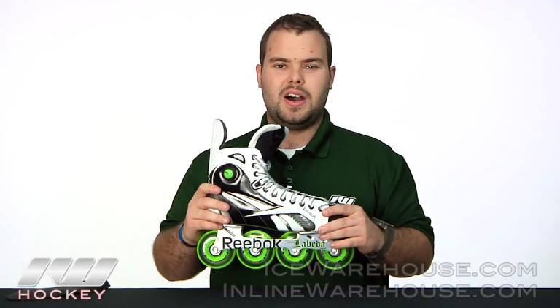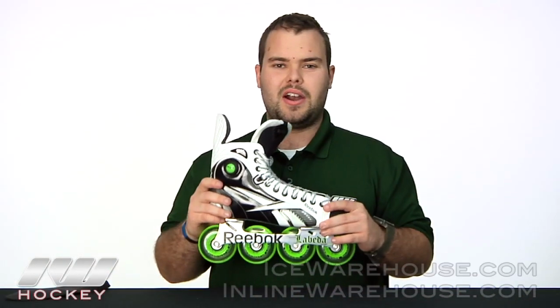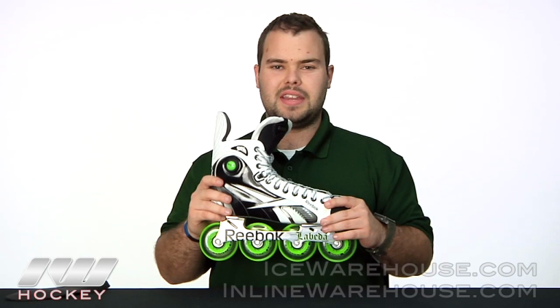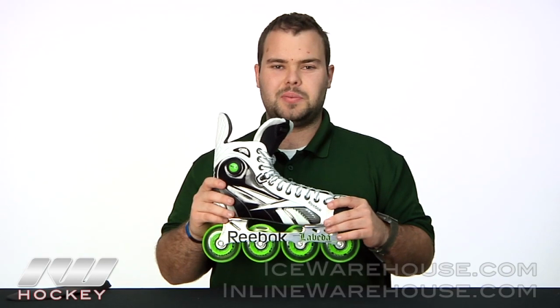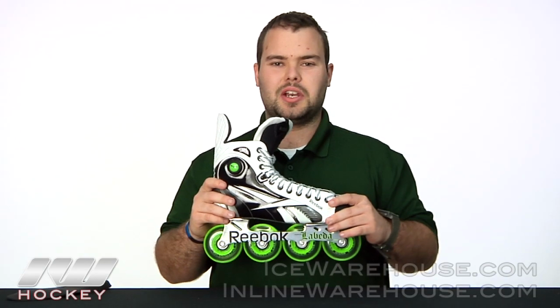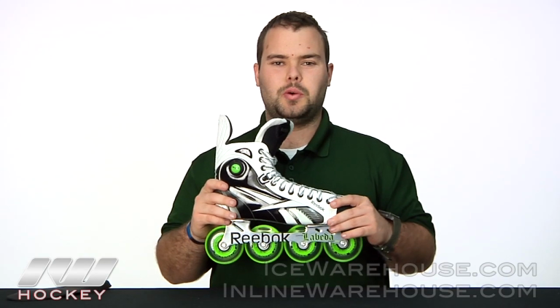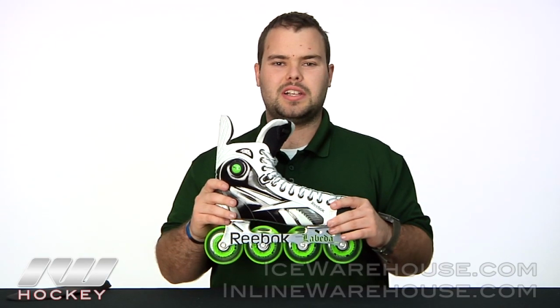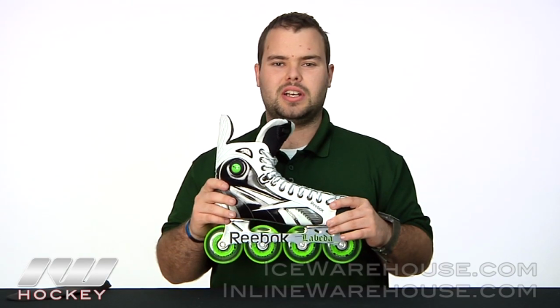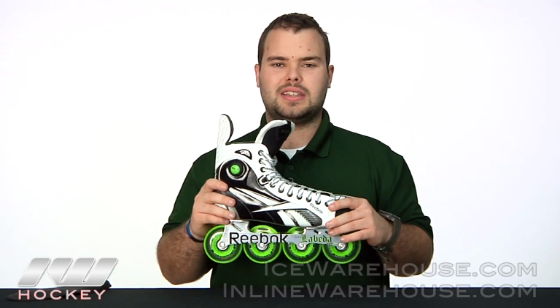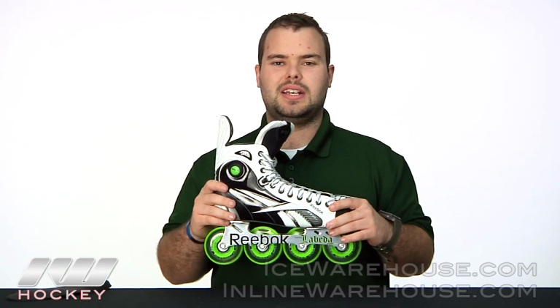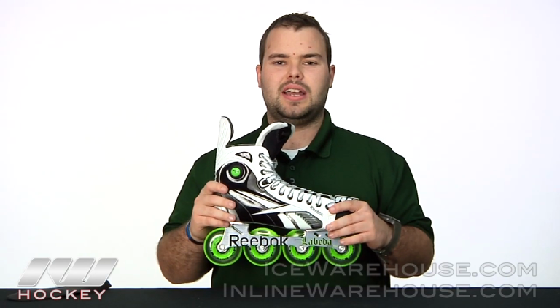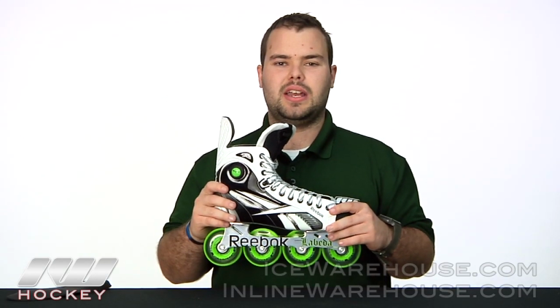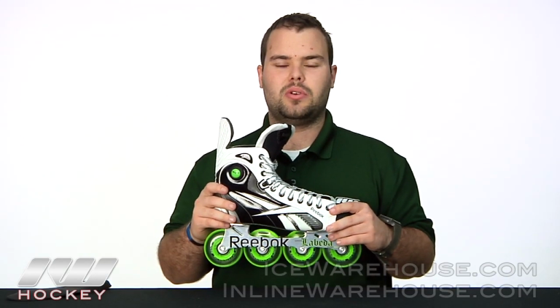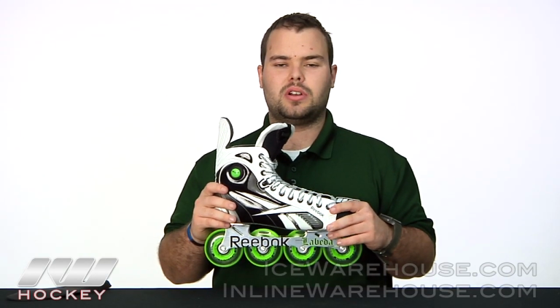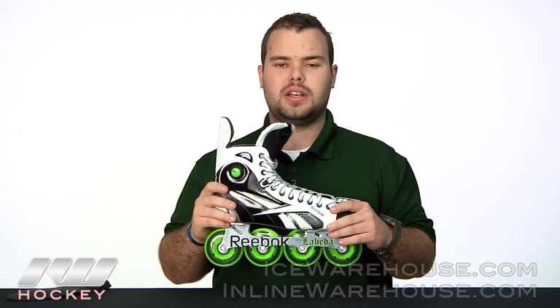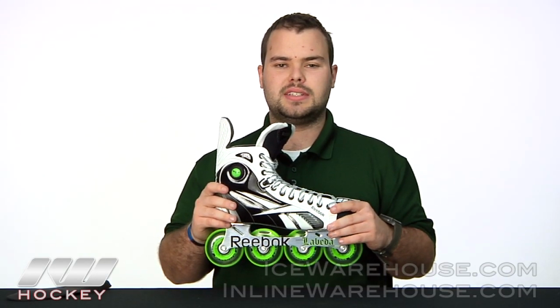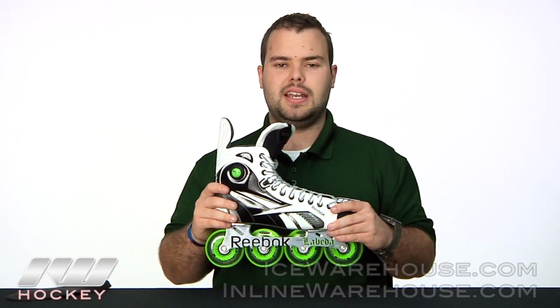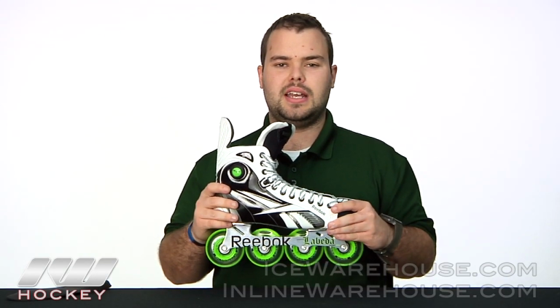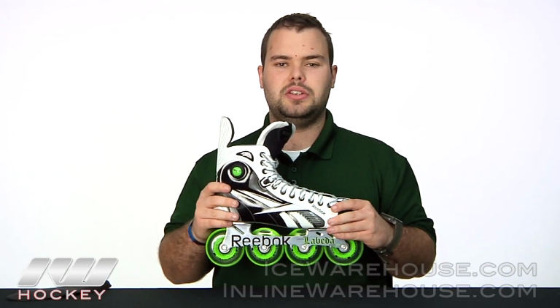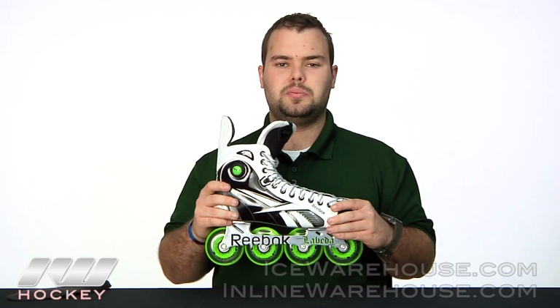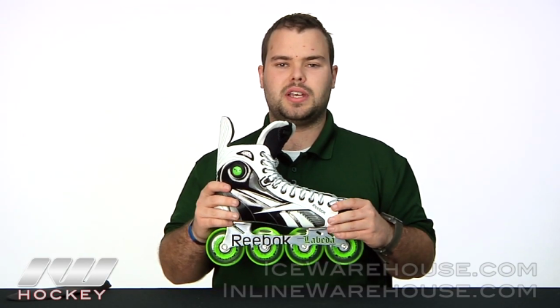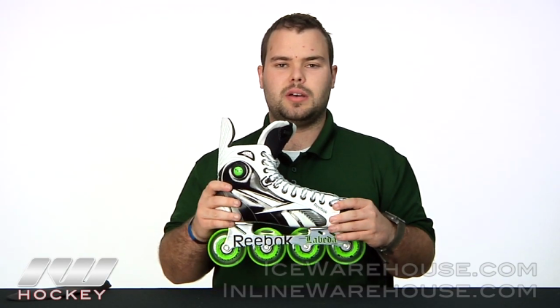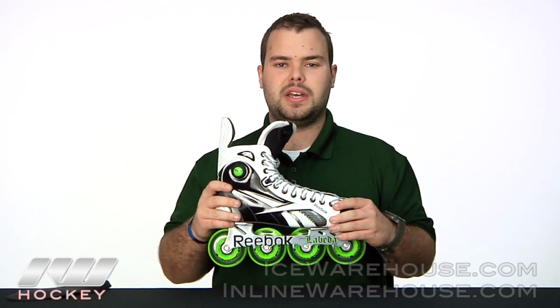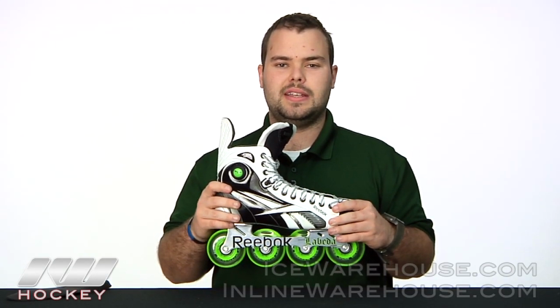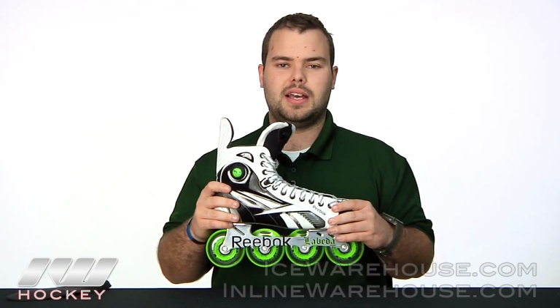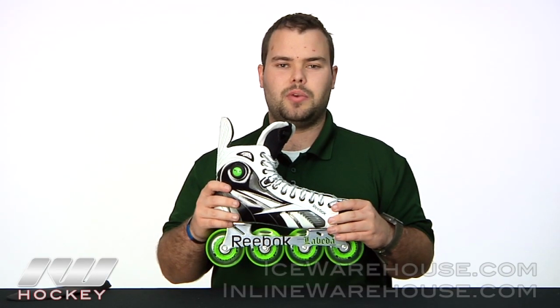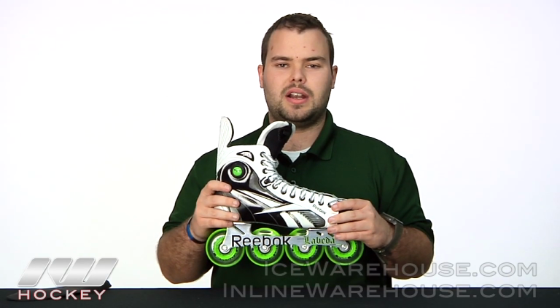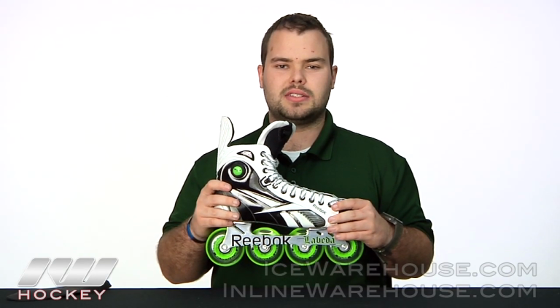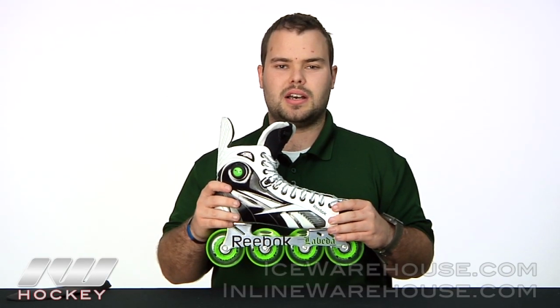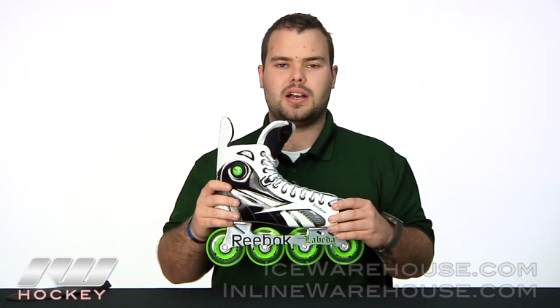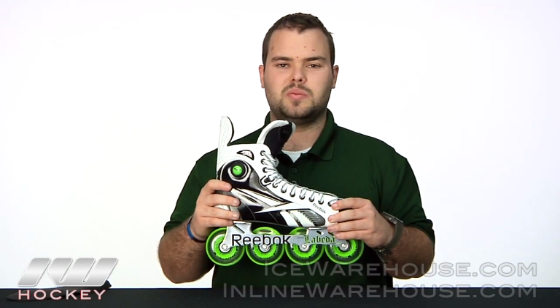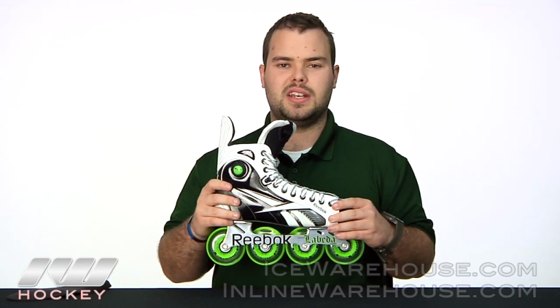Alright, that's been a quick look at the 9K Roller Hockey Skate, and you can pick it up at inlinewarehouse.com today.